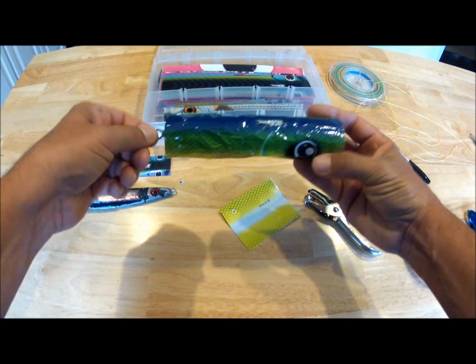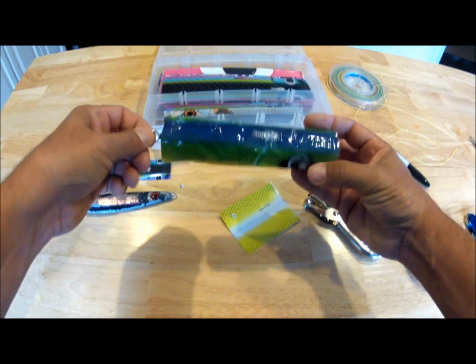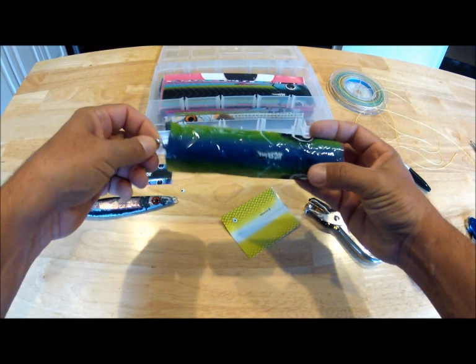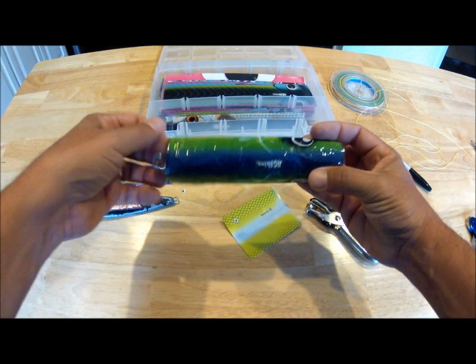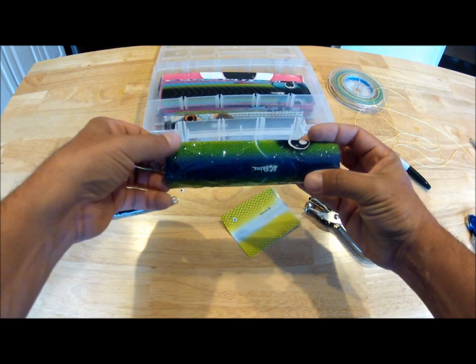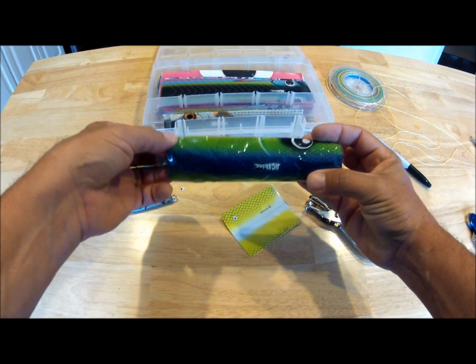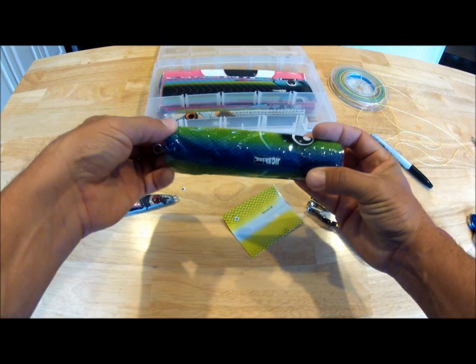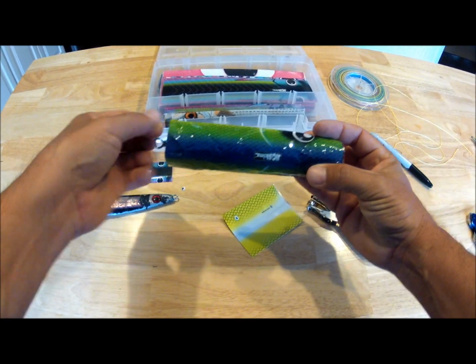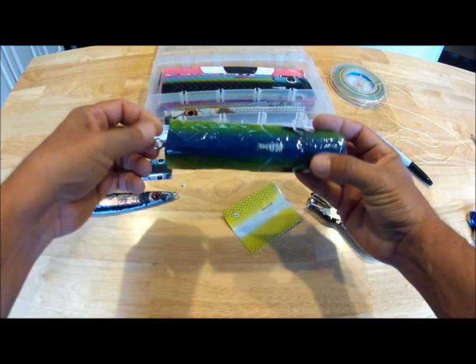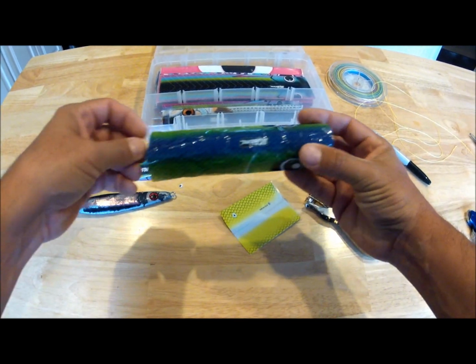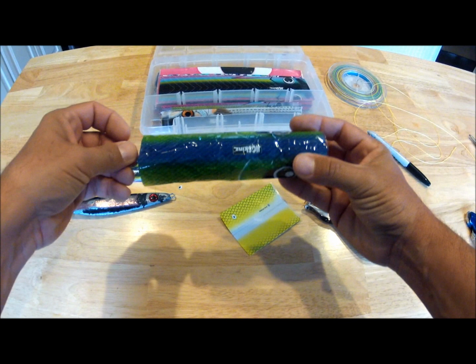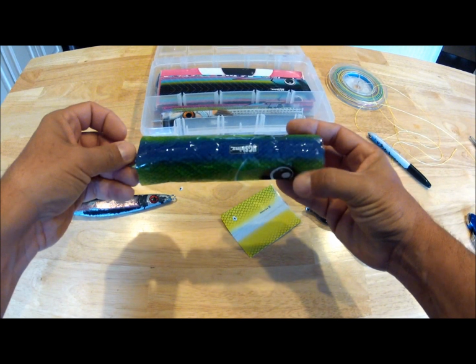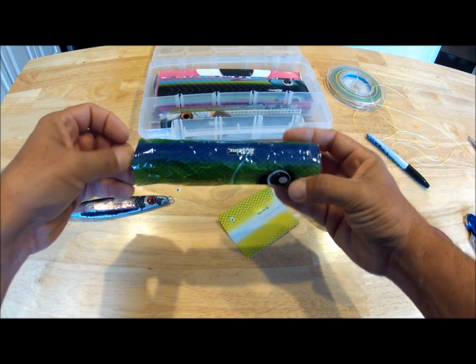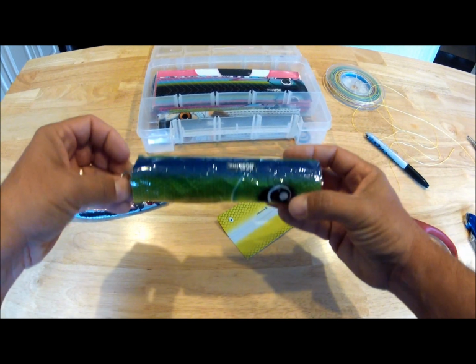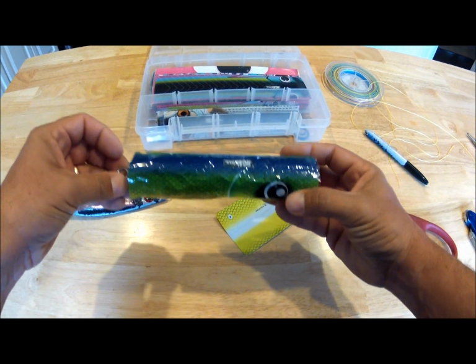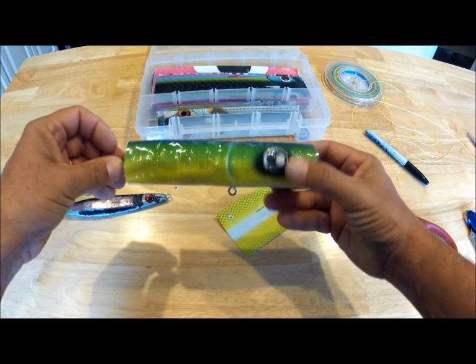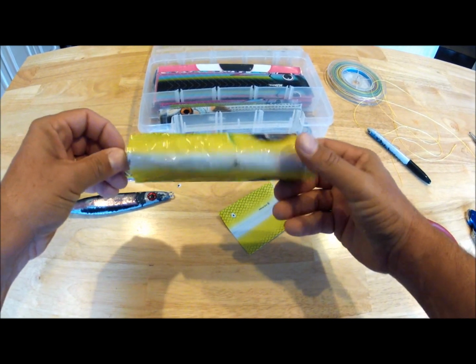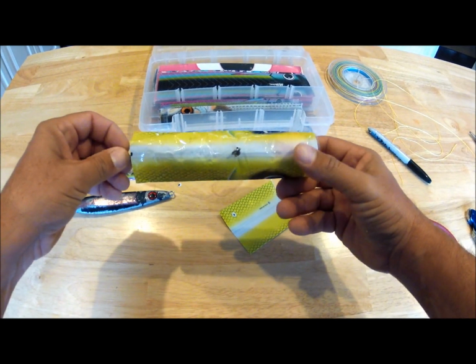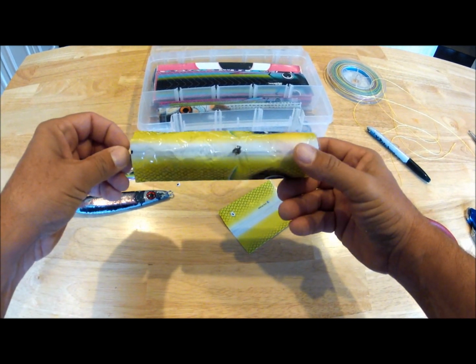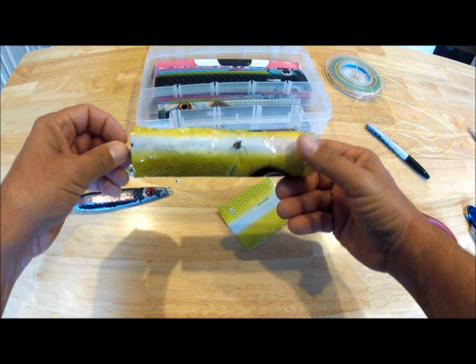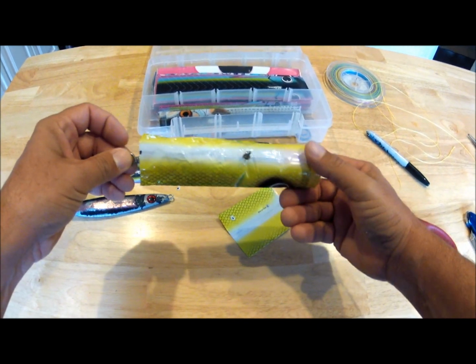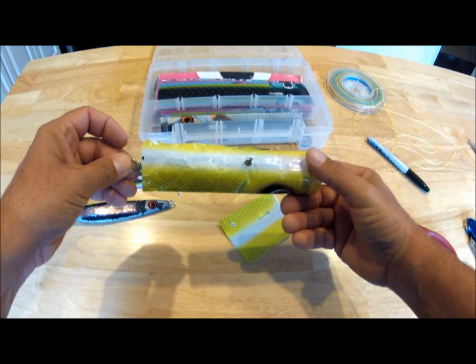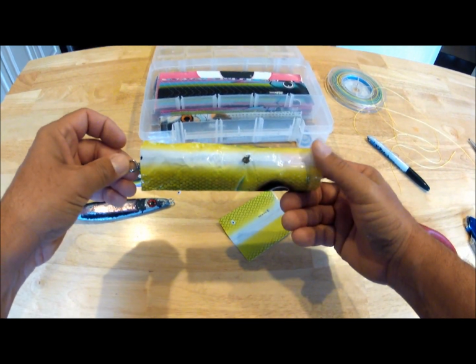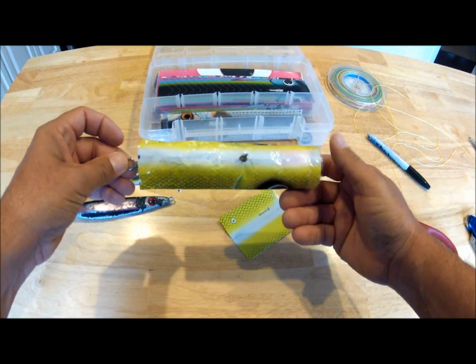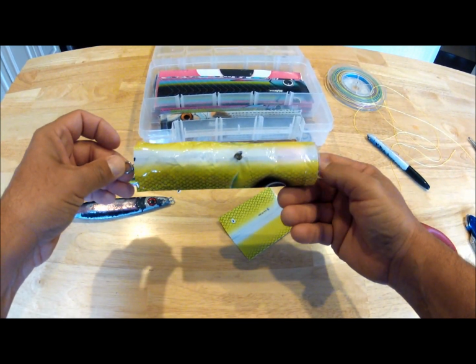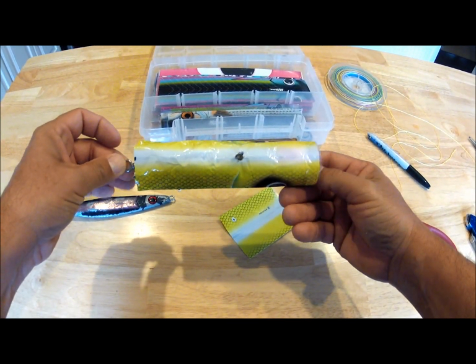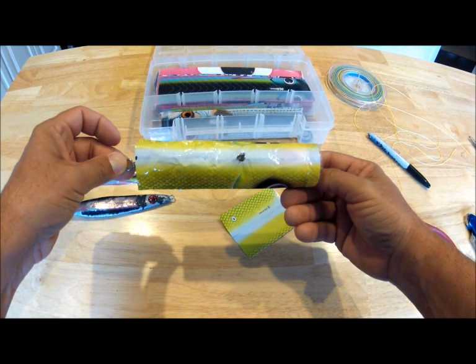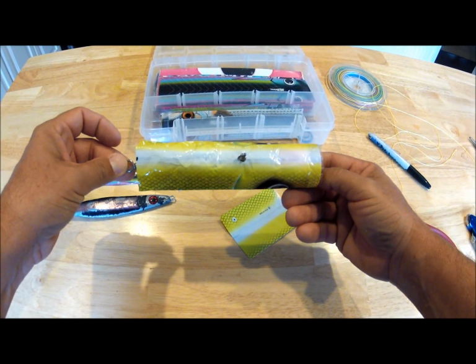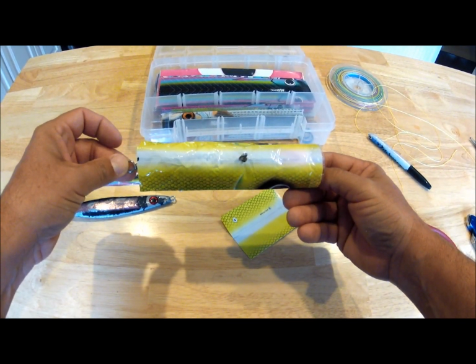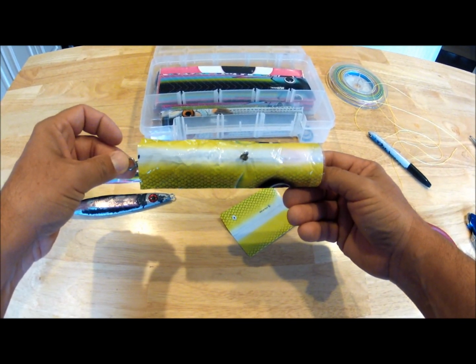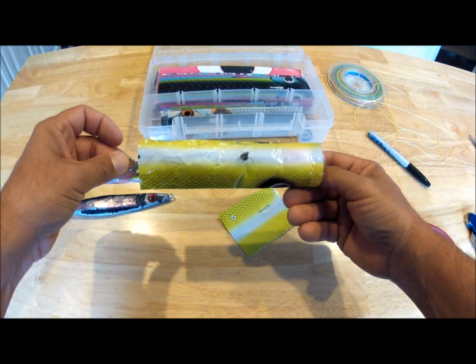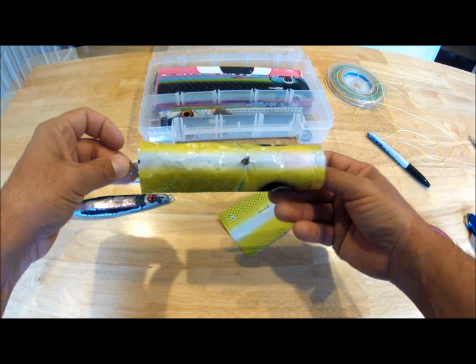I'm going to stick it to the side, do the jig one as well, and then we'll go over and shrink both of them.